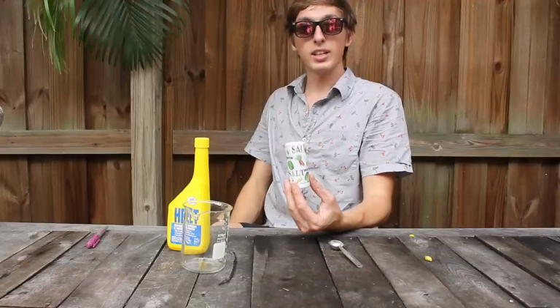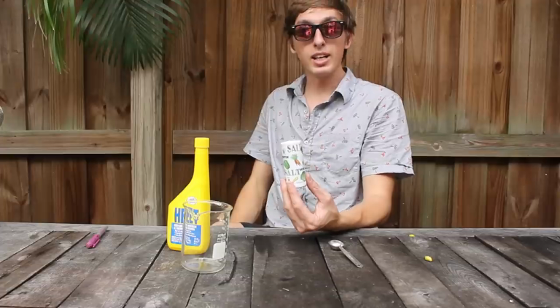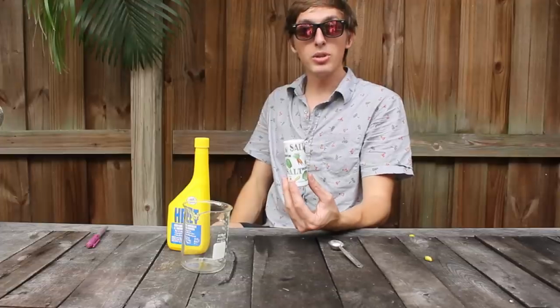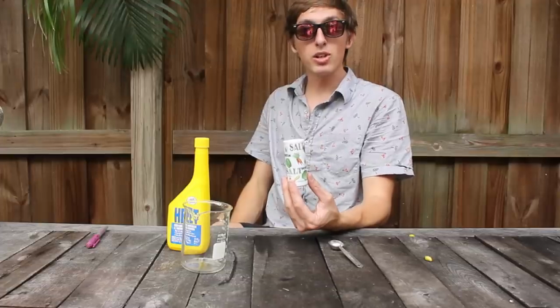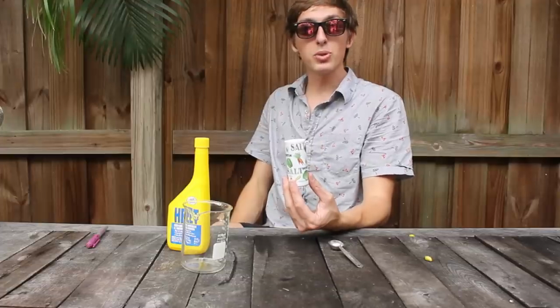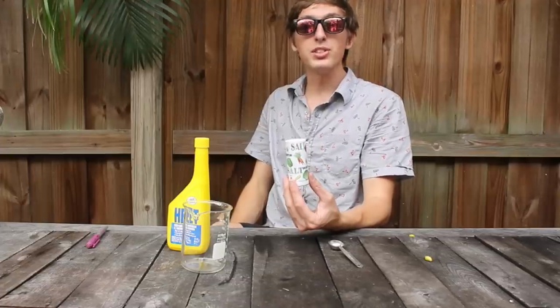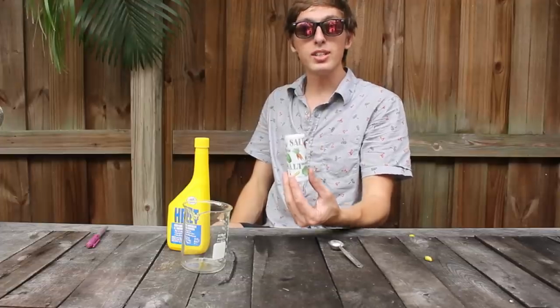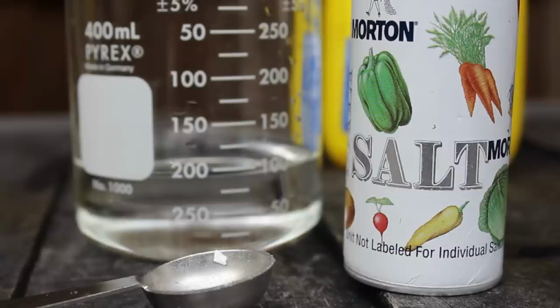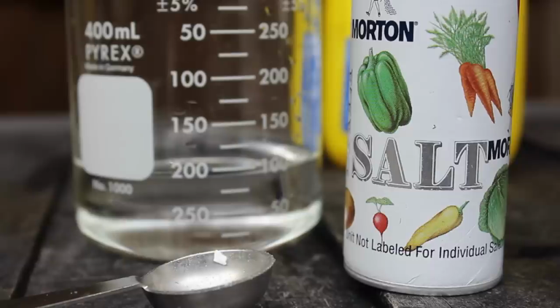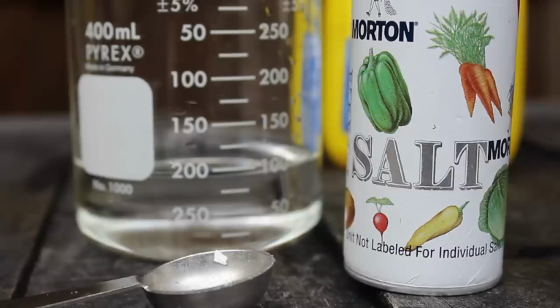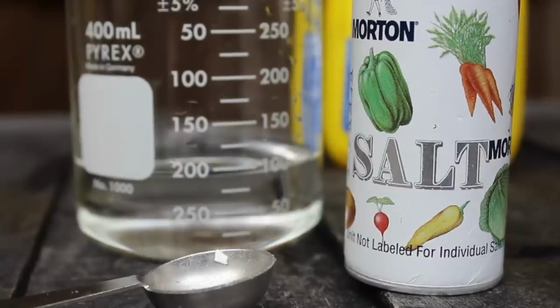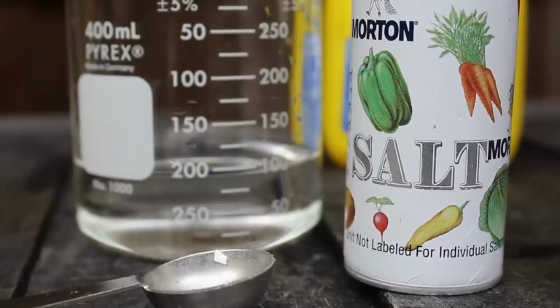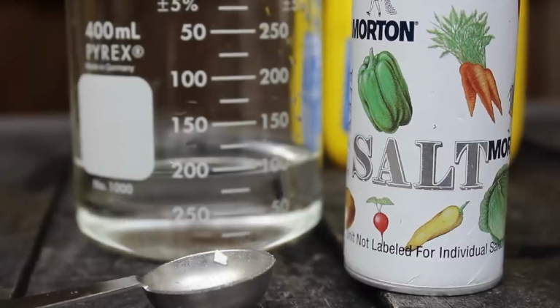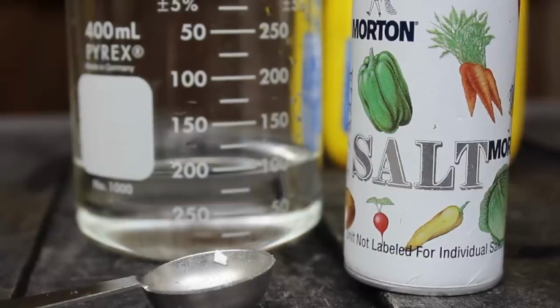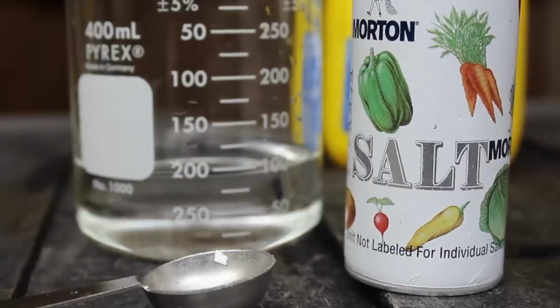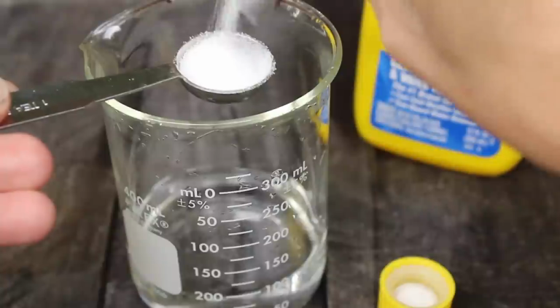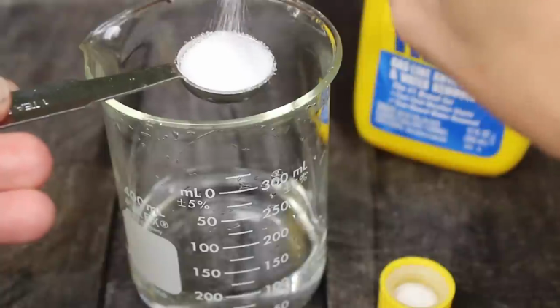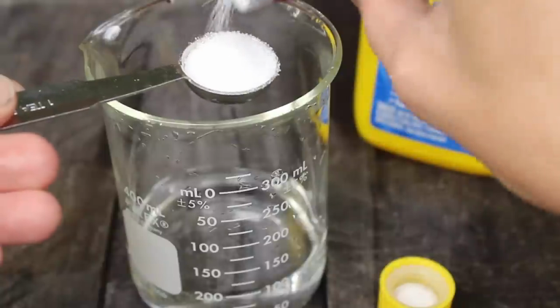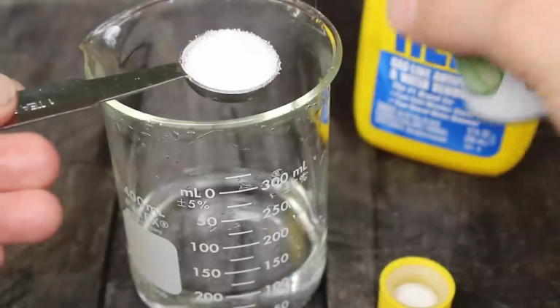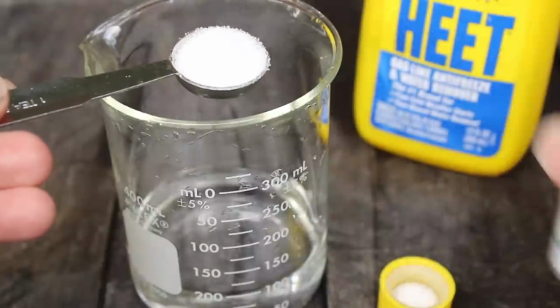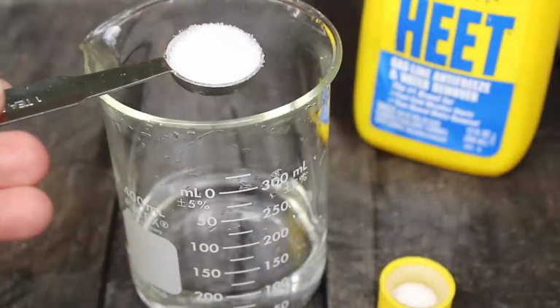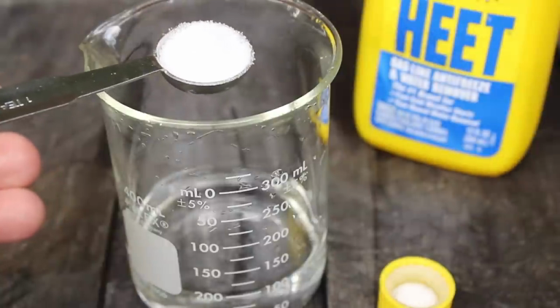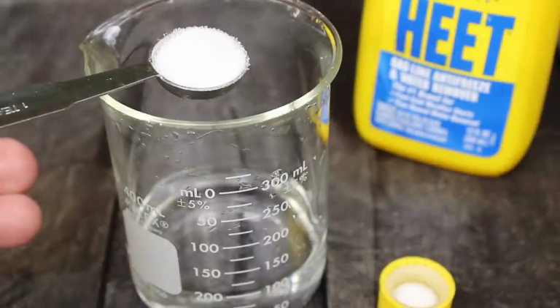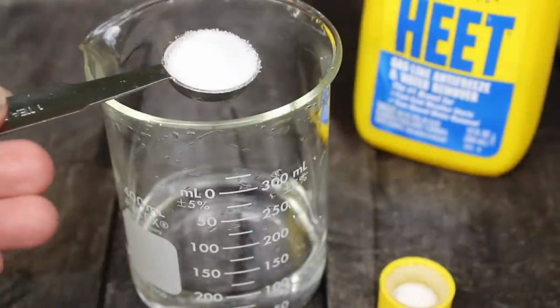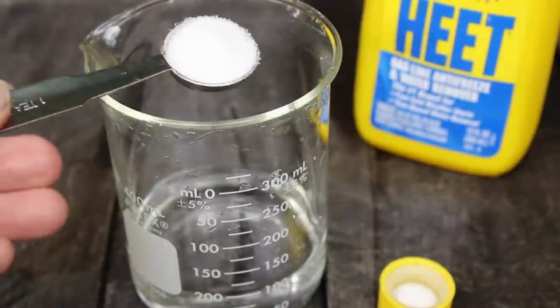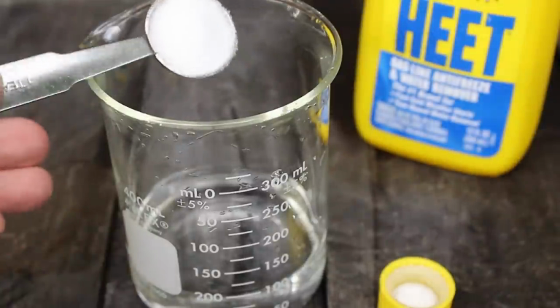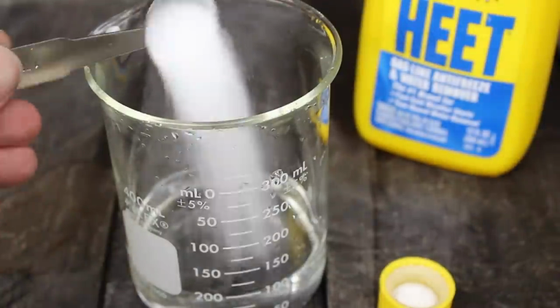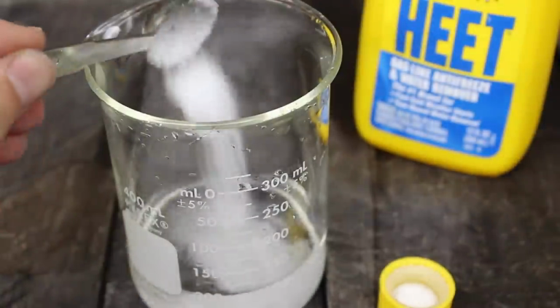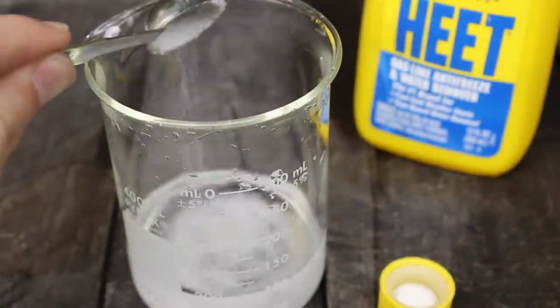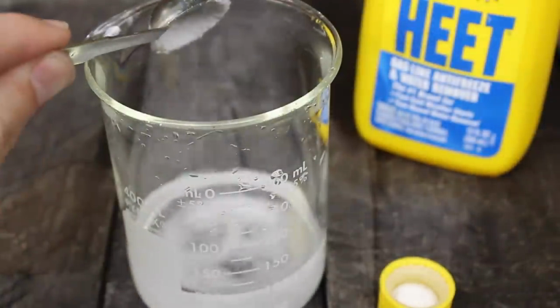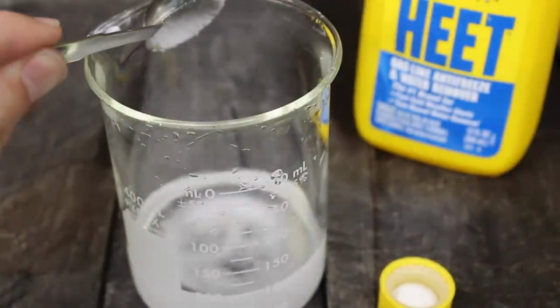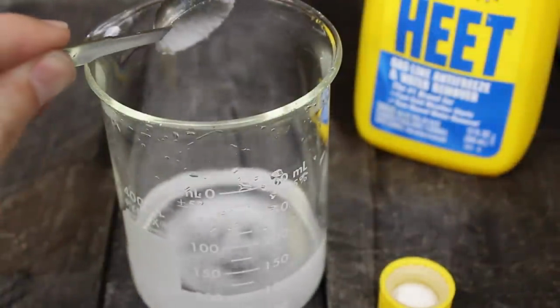Yellow is also easy — simple table salt. Just add a couple teaspoons to the methanol and you'll have a brilliant yellow flame.